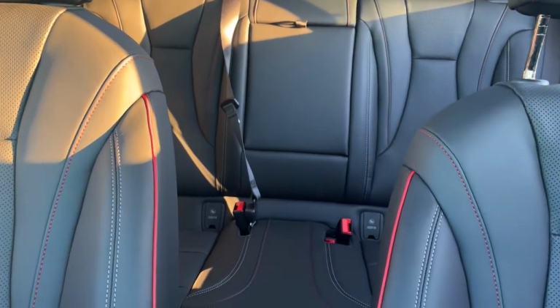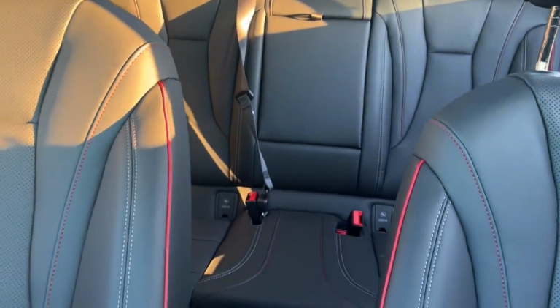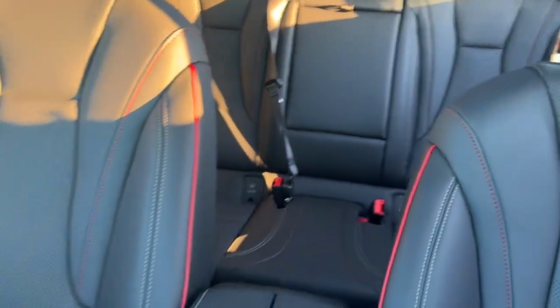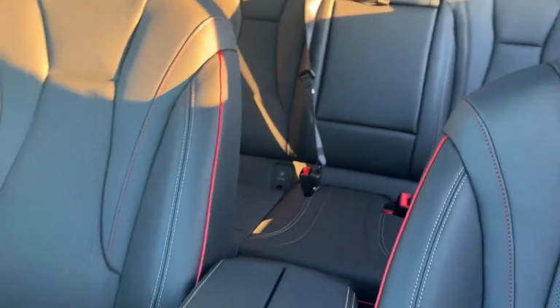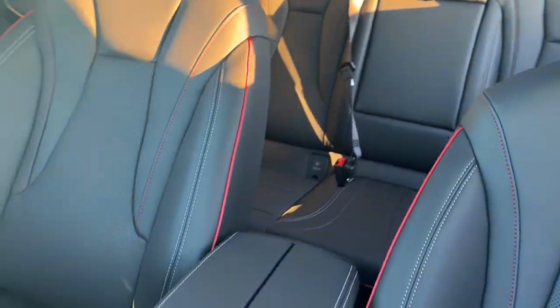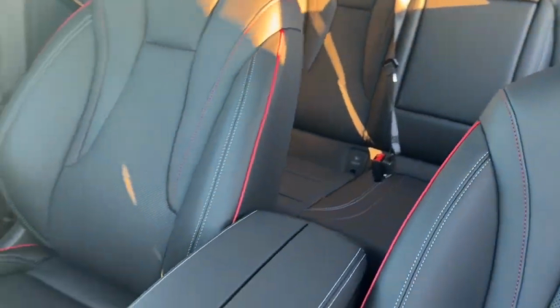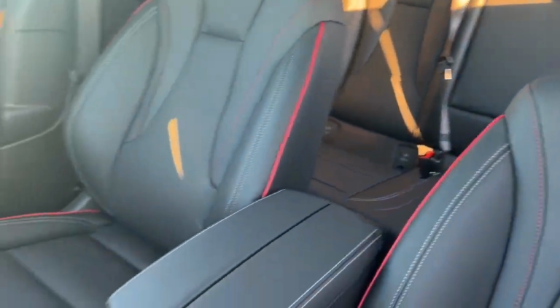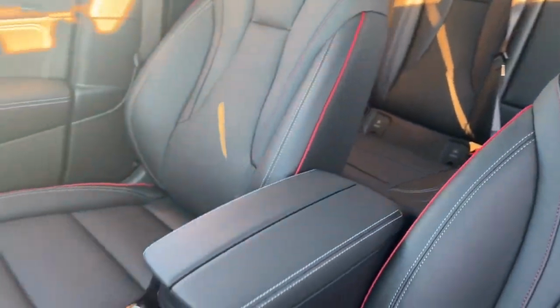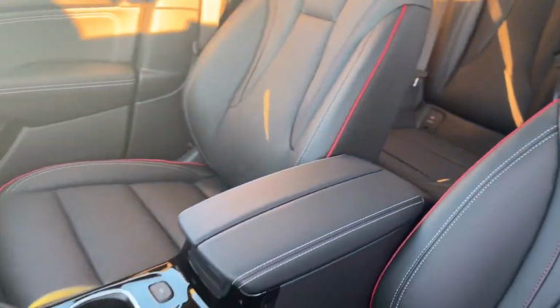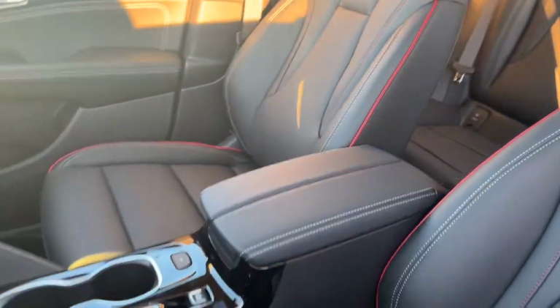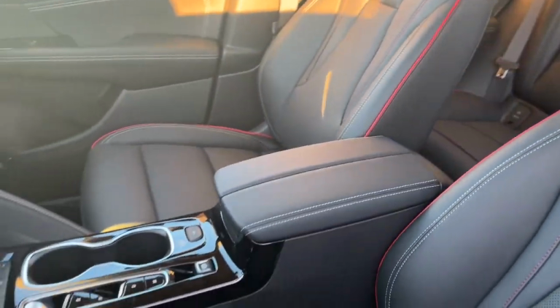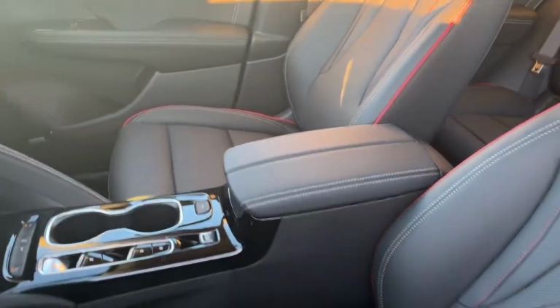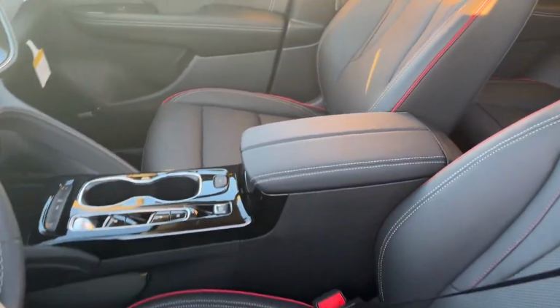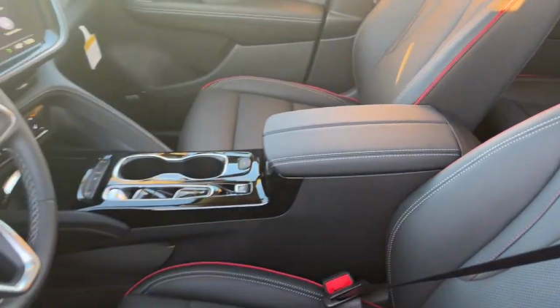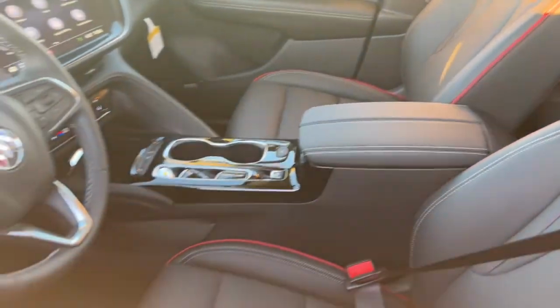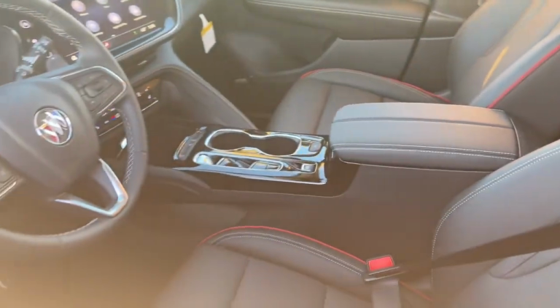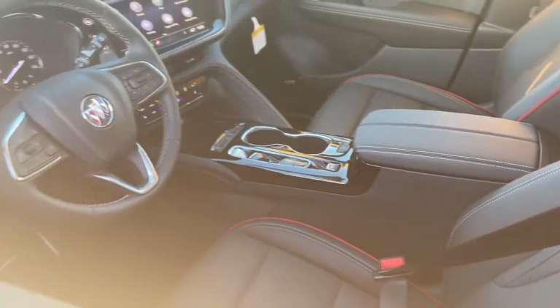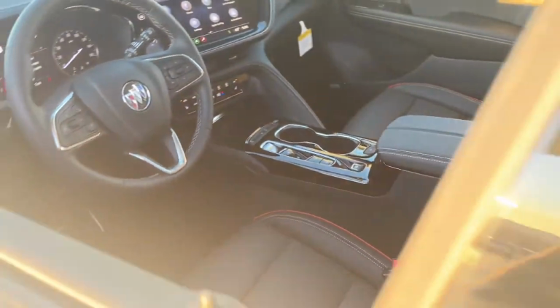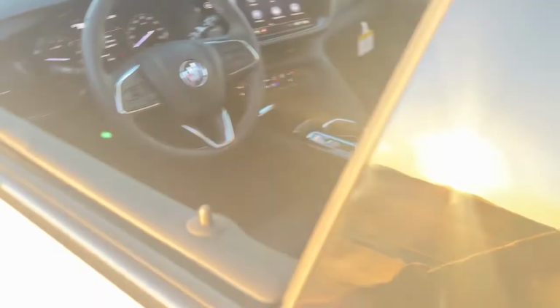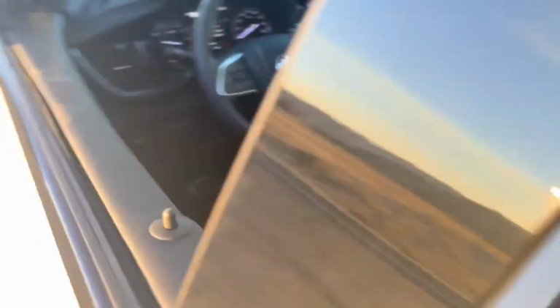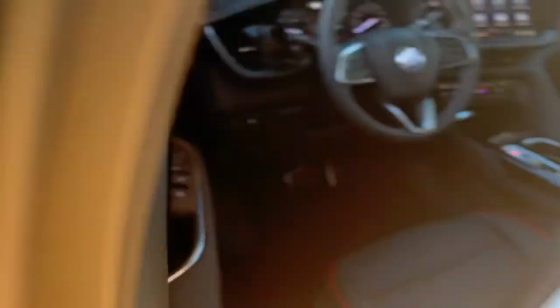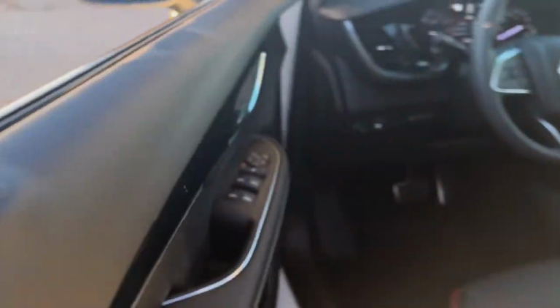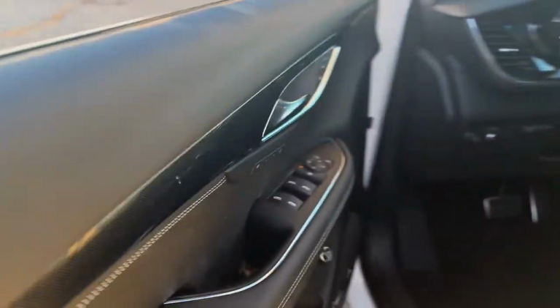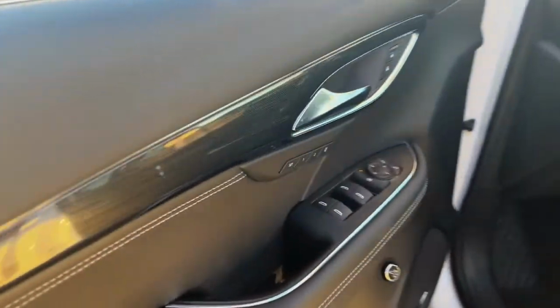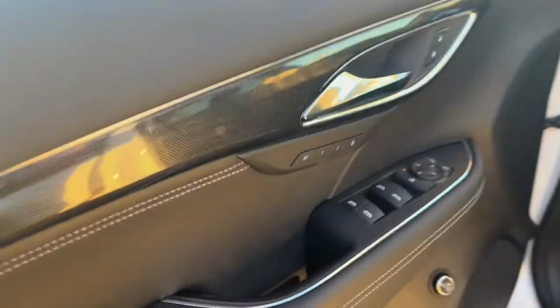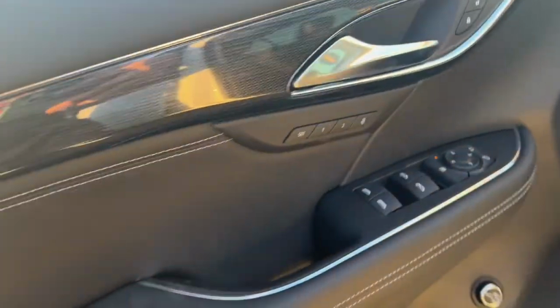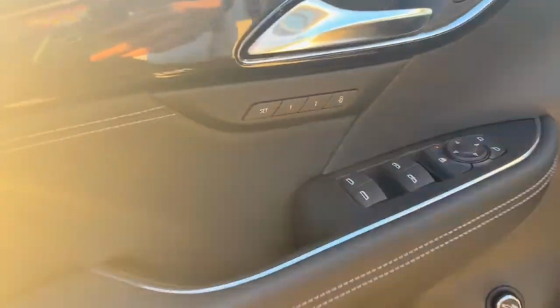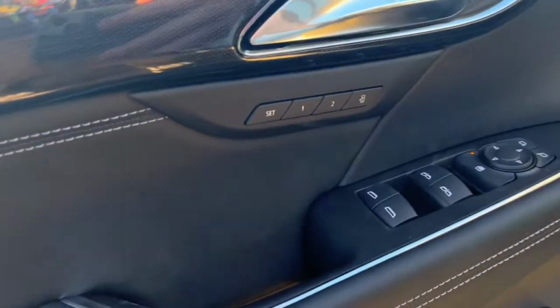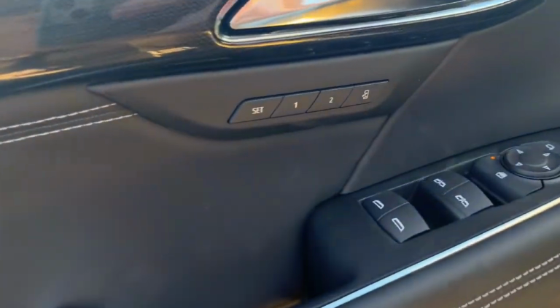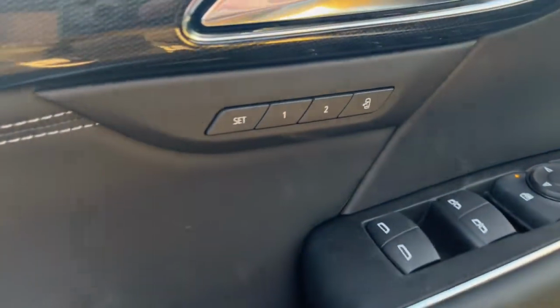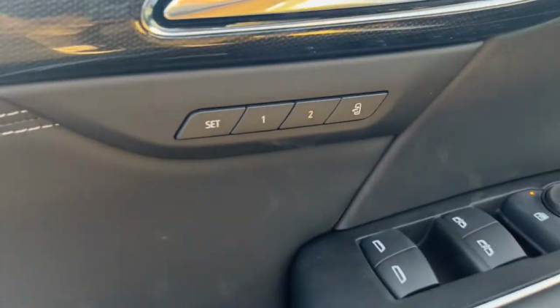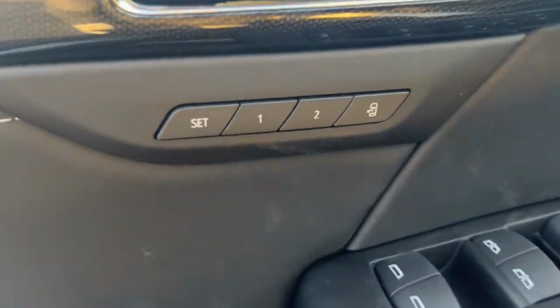Lane keeping assist, satellite radio, power liftgate, backup camera, keyless start.